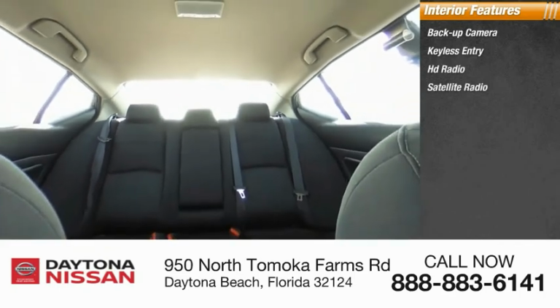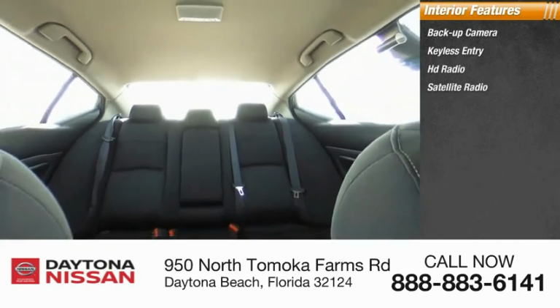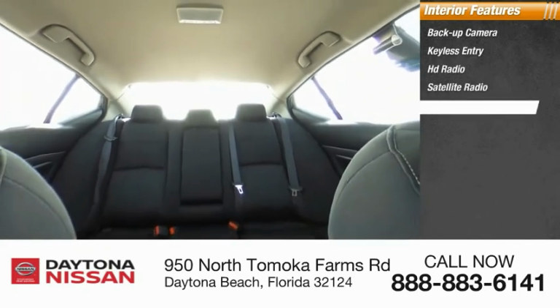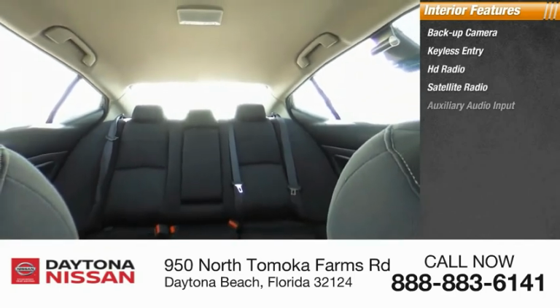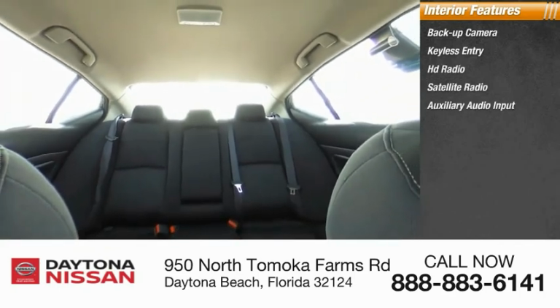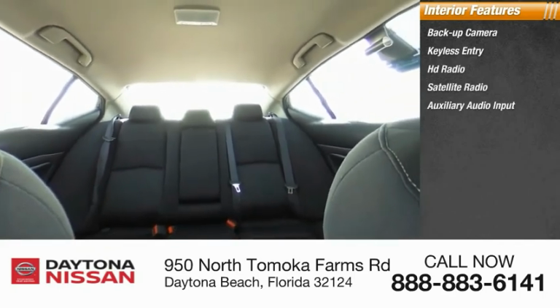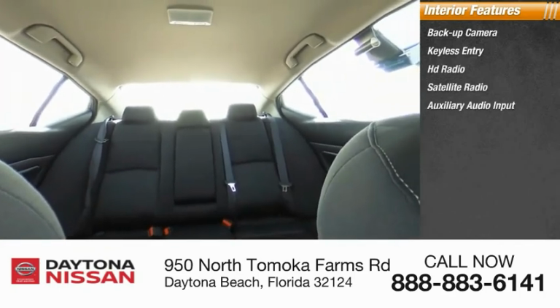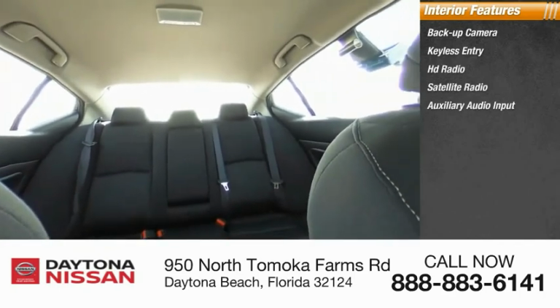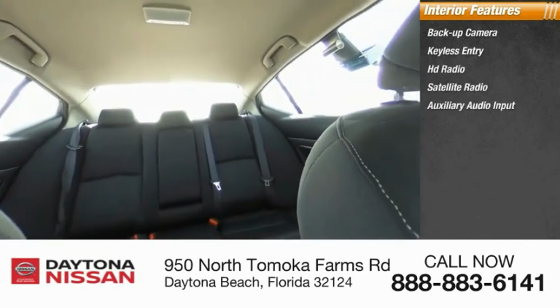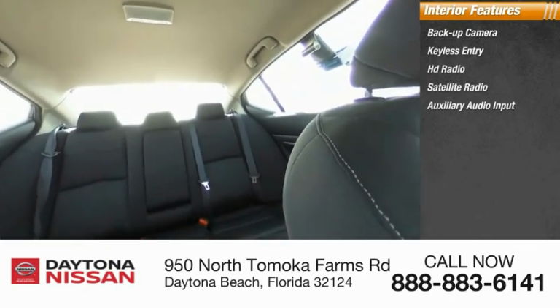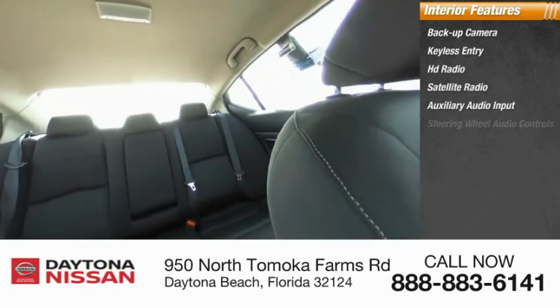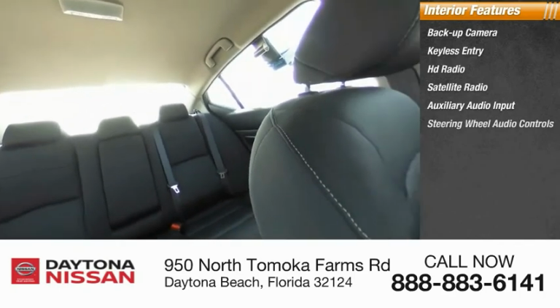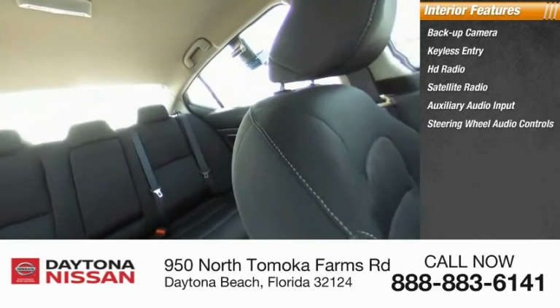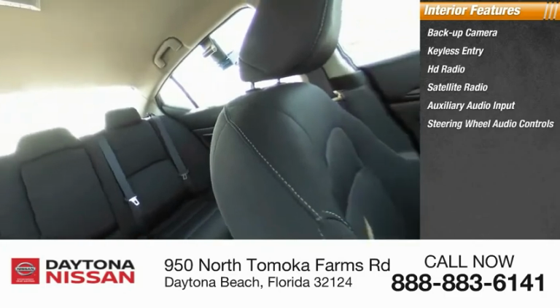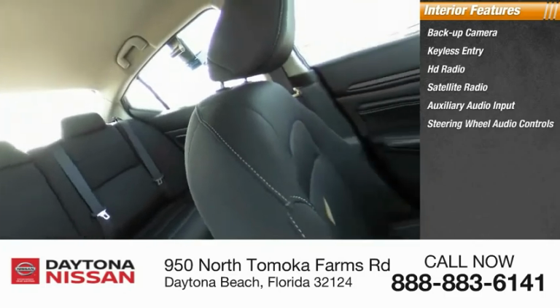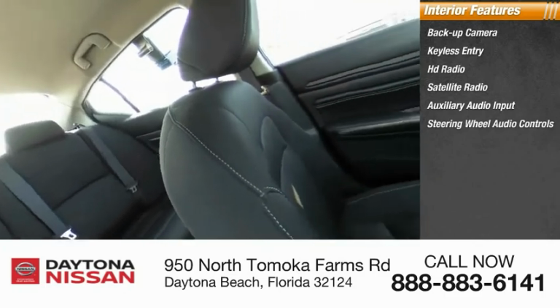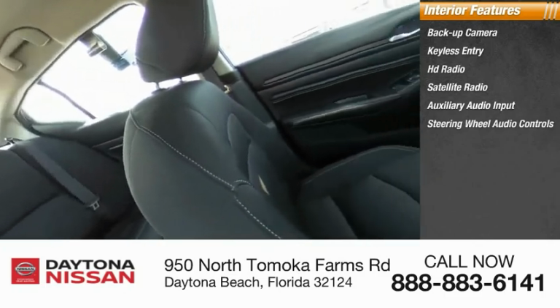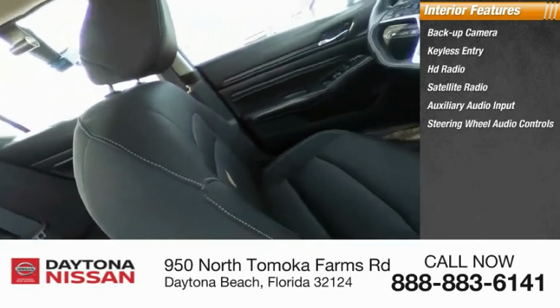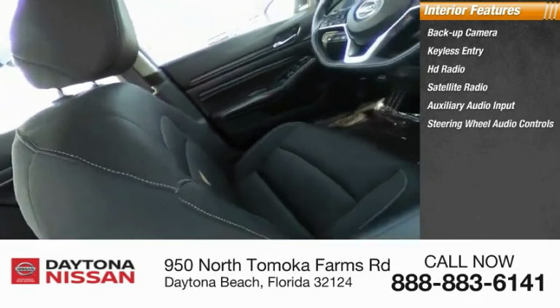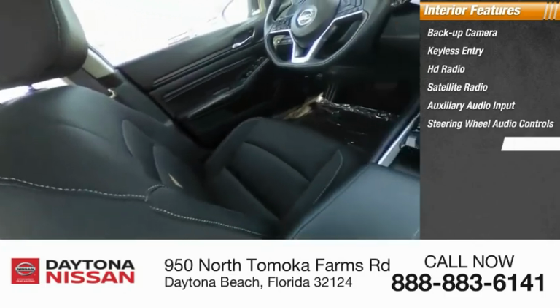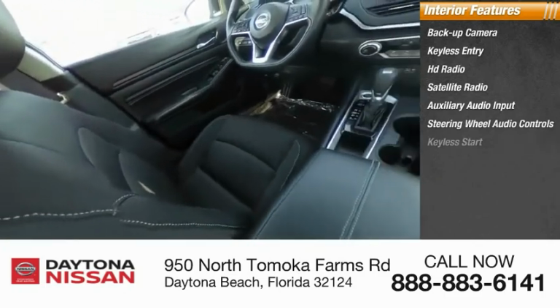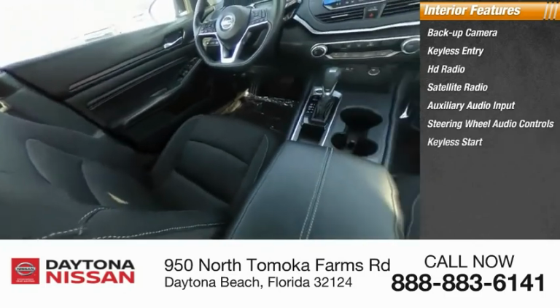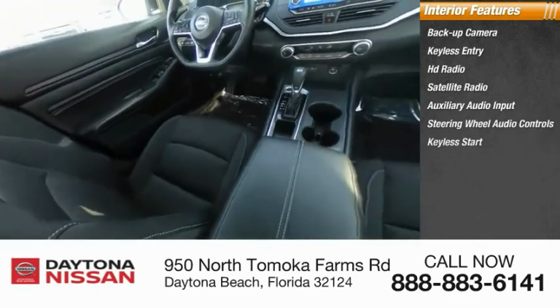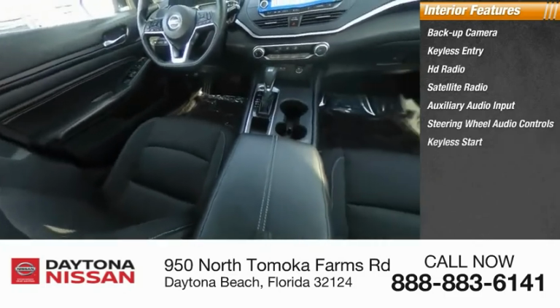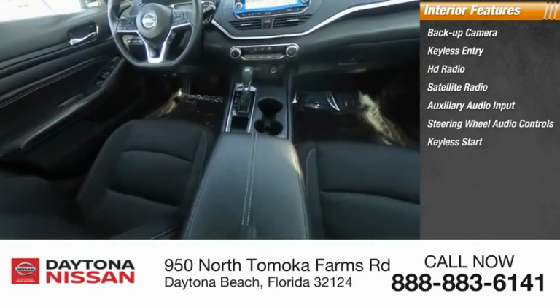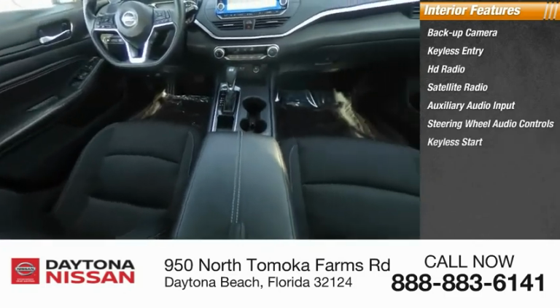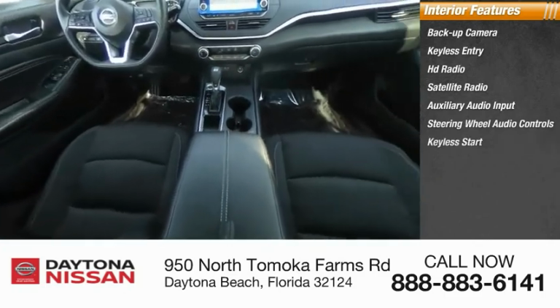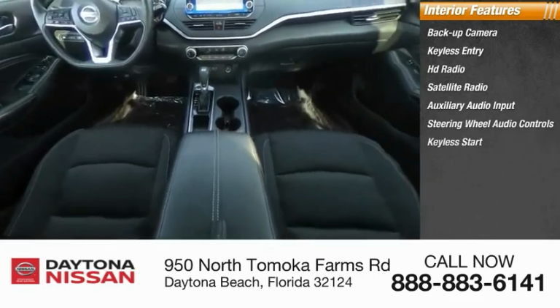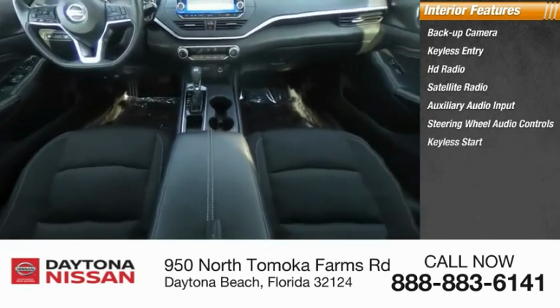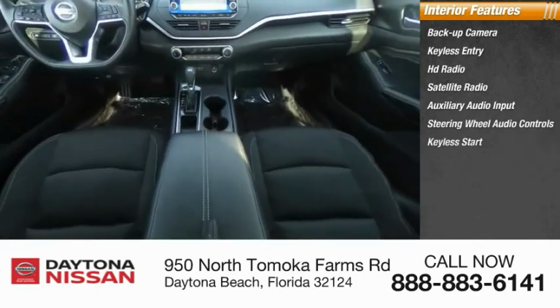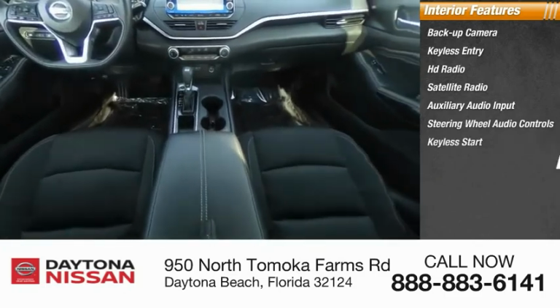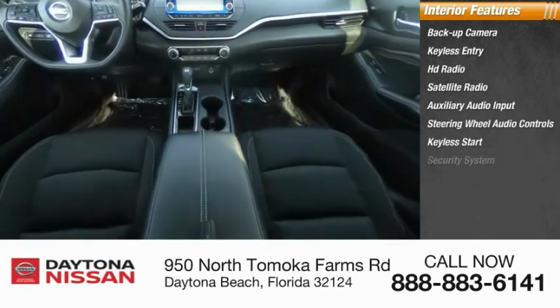Steering wheel audio controls, keyless start, security system, MP3 player, low tire pressure warning.